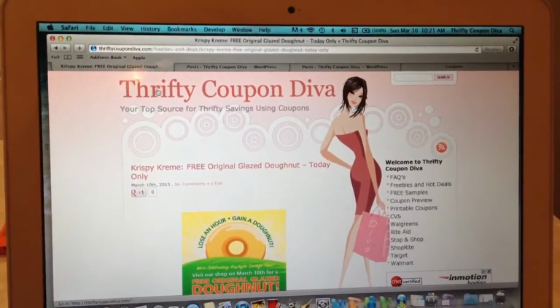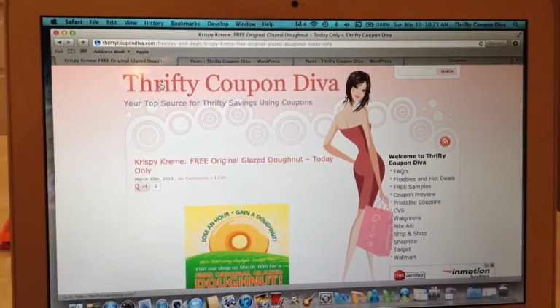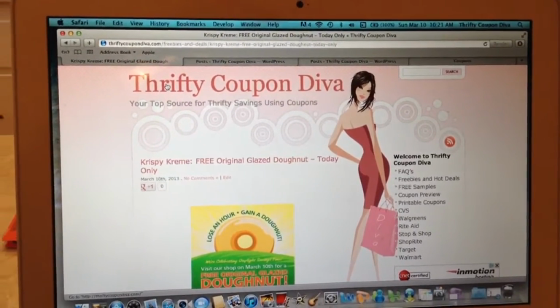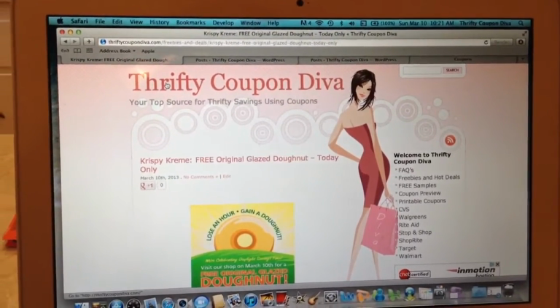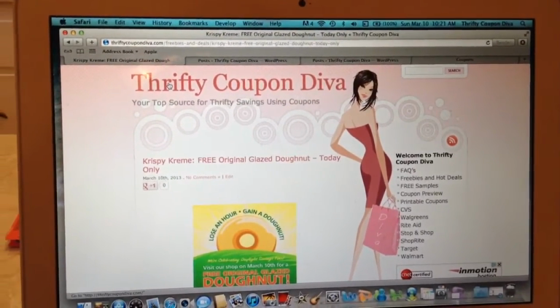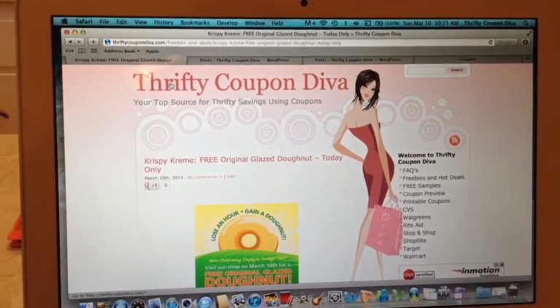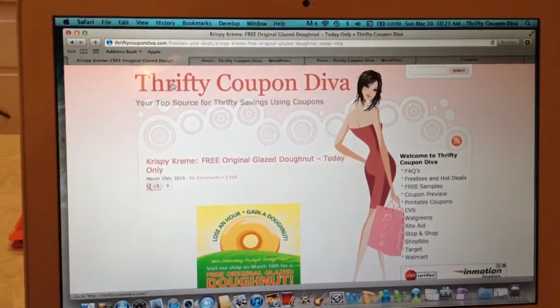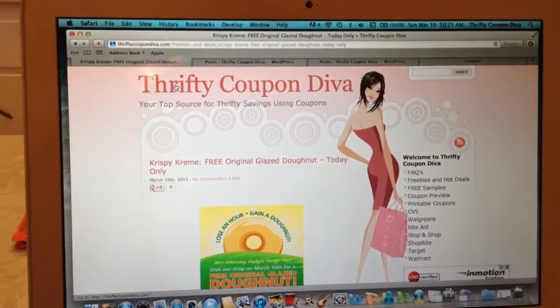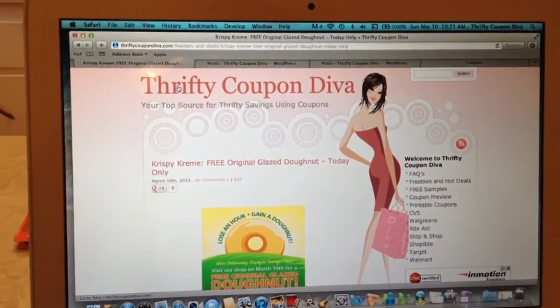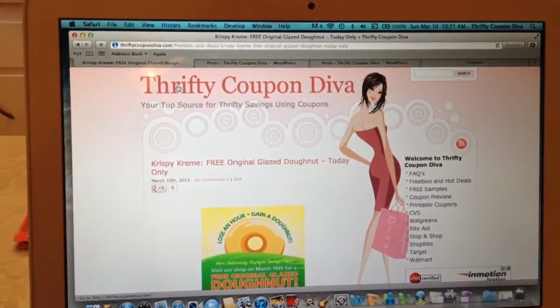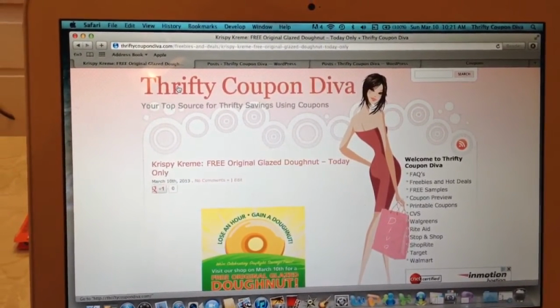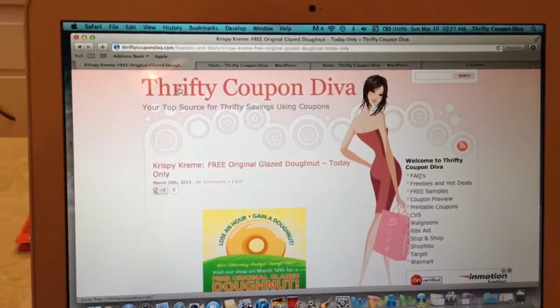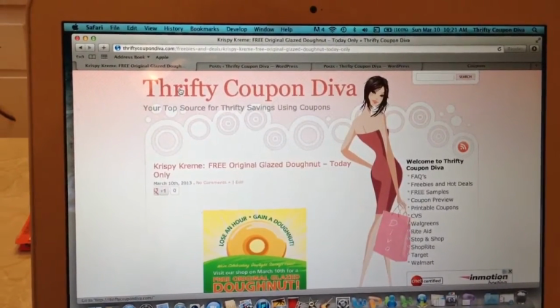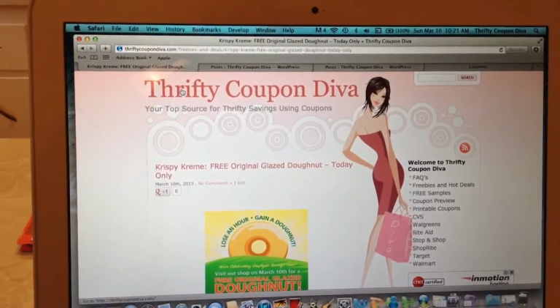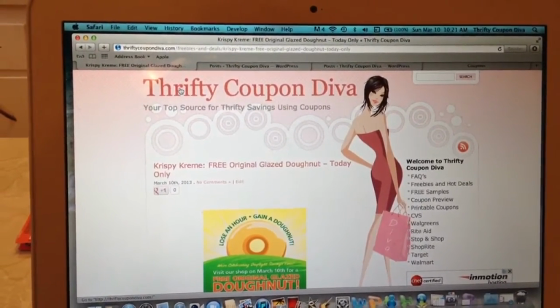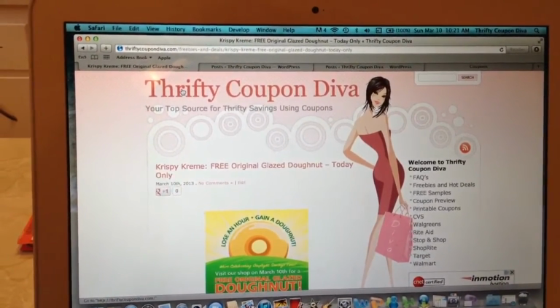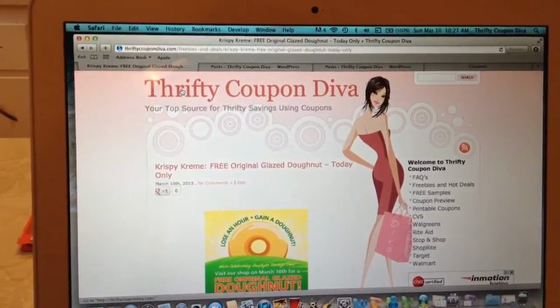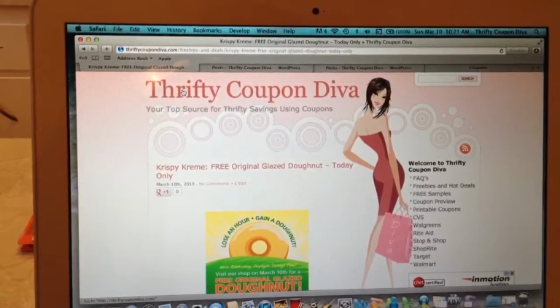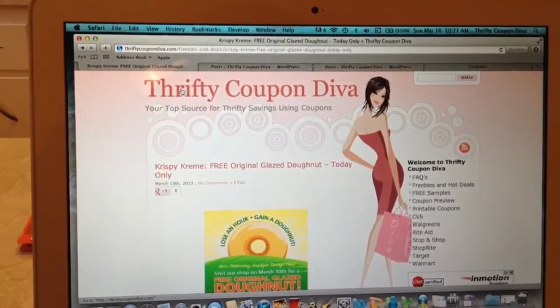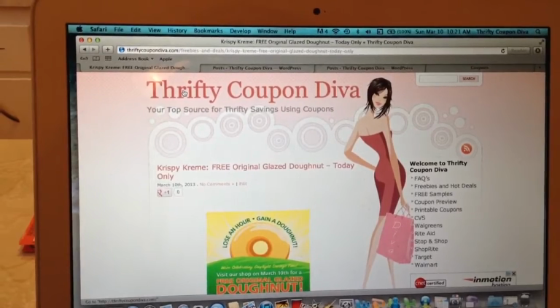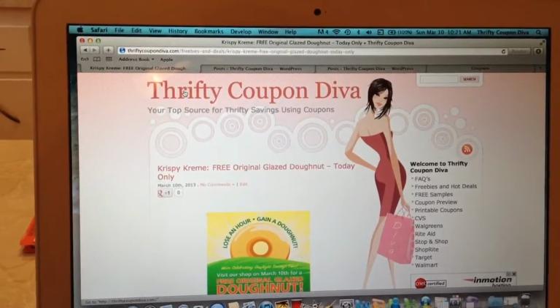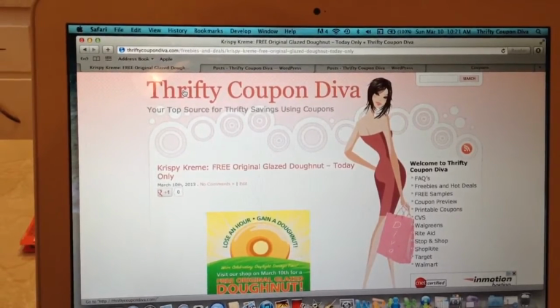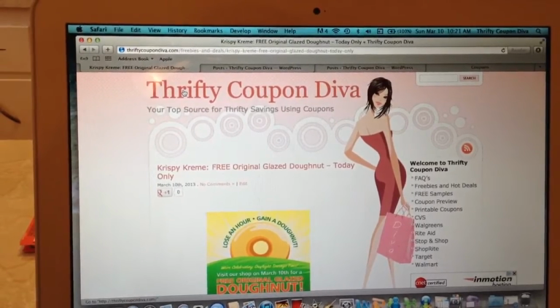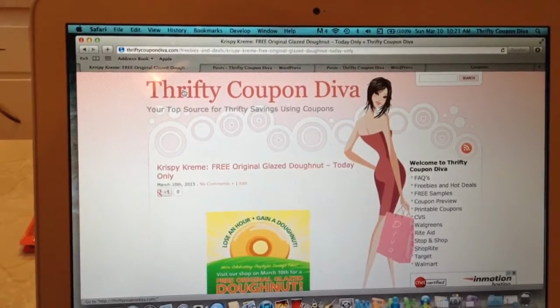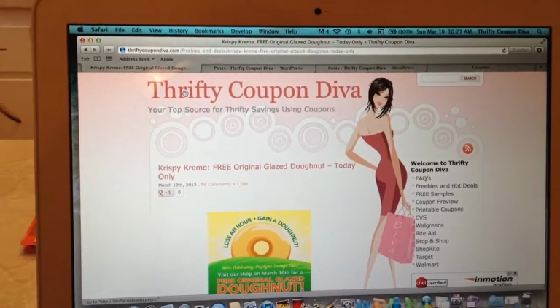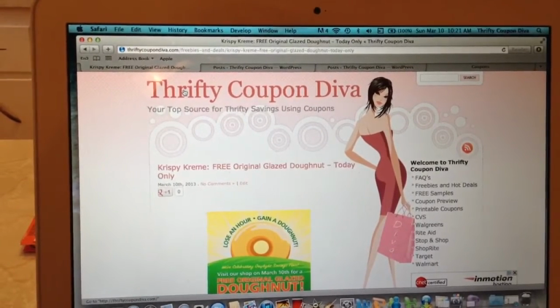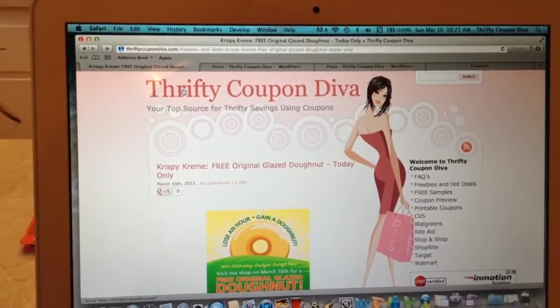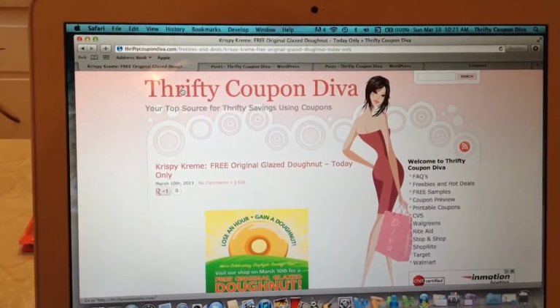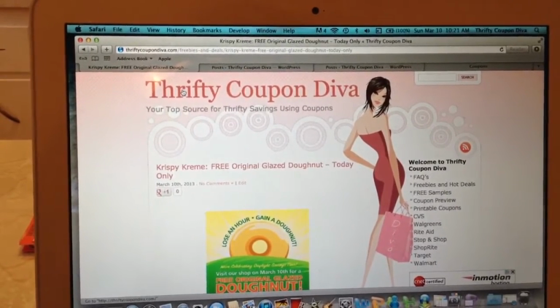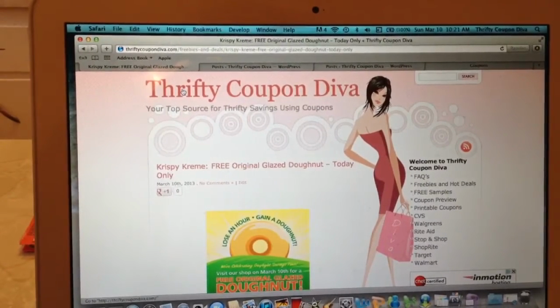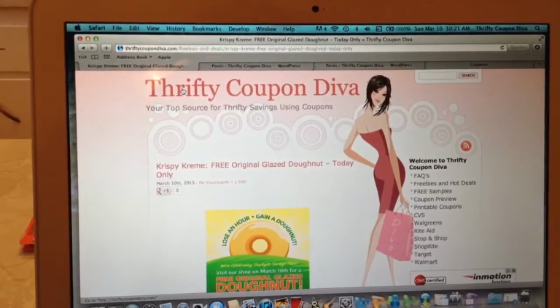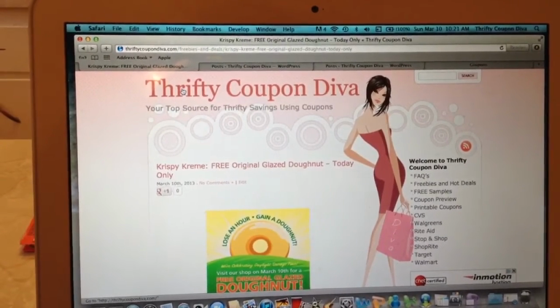Hi guys, it's Violet with ThriftyCouponDiva.com. I just wanted to let you know about an awesome freebie that's going on today, March 10th.